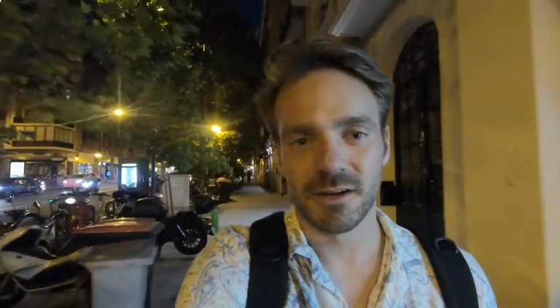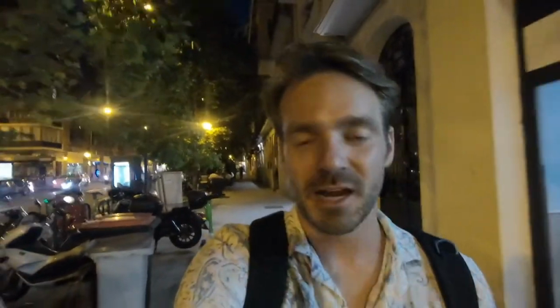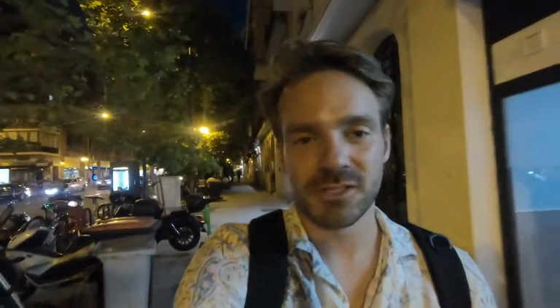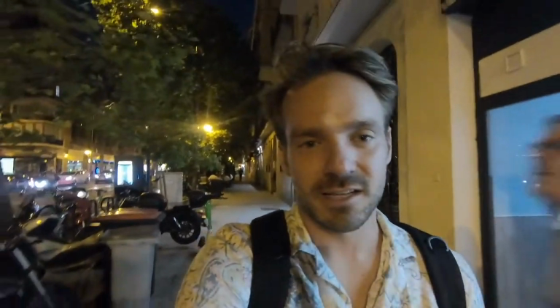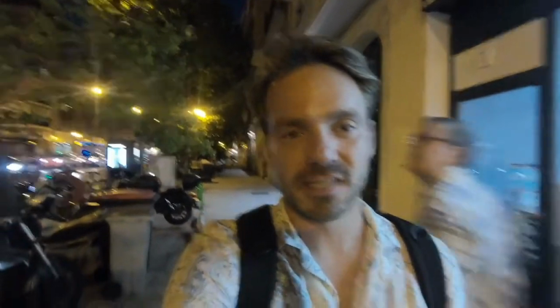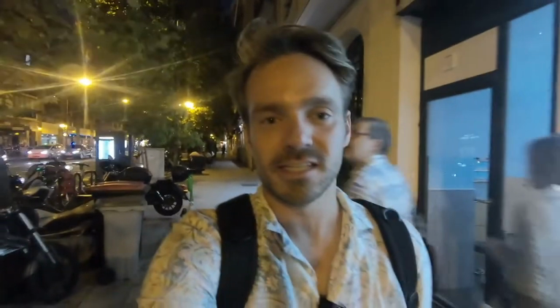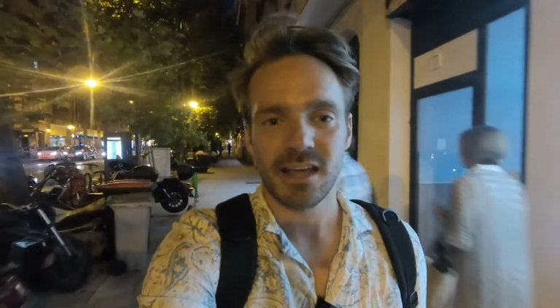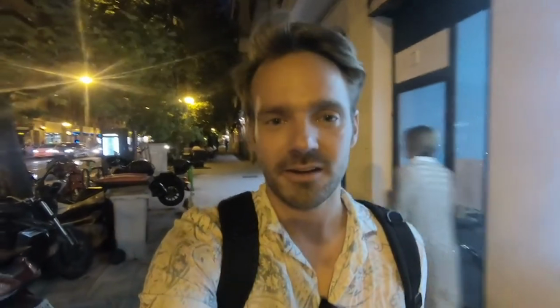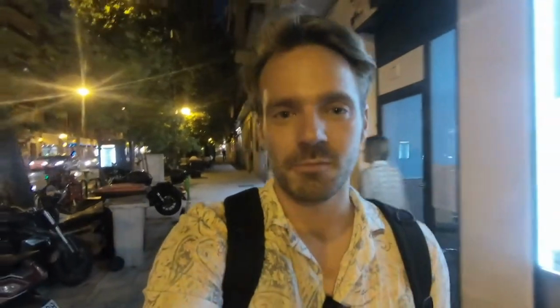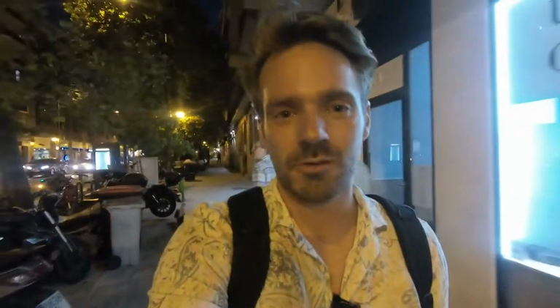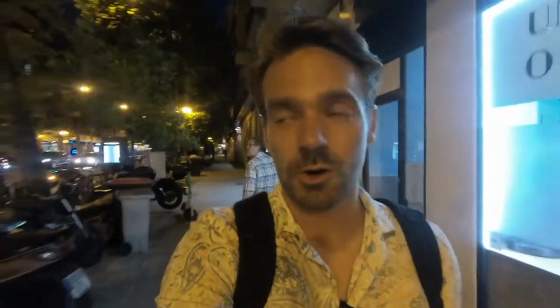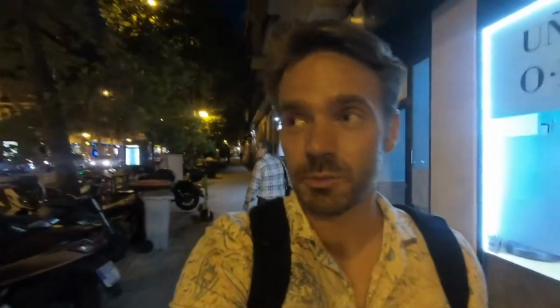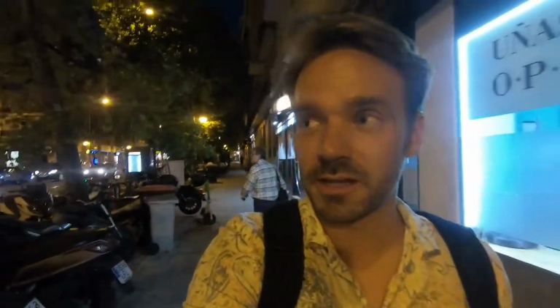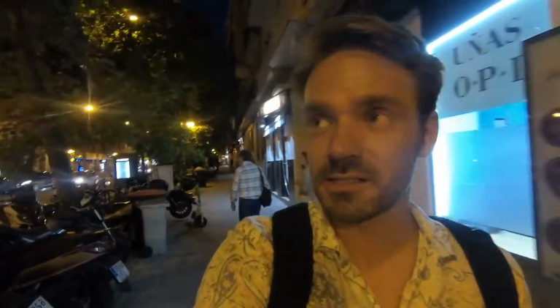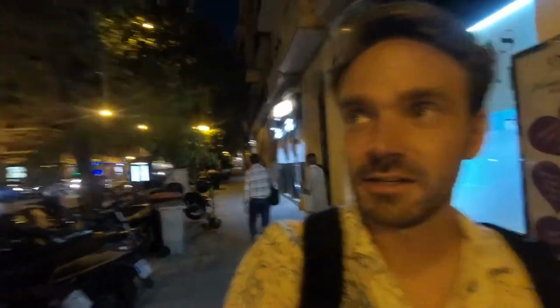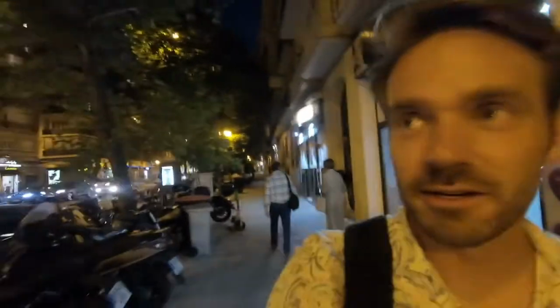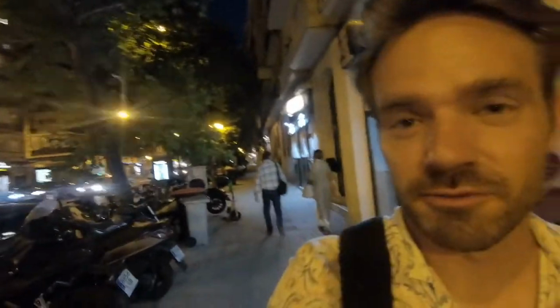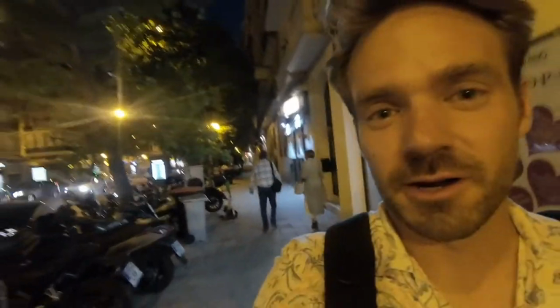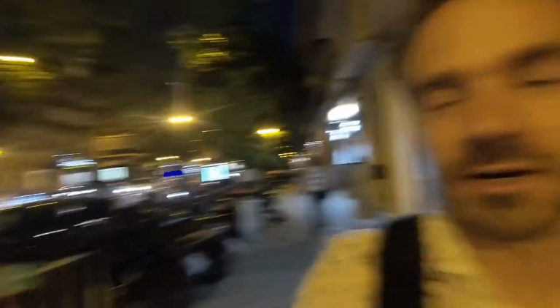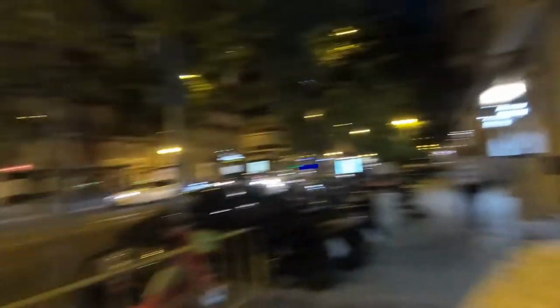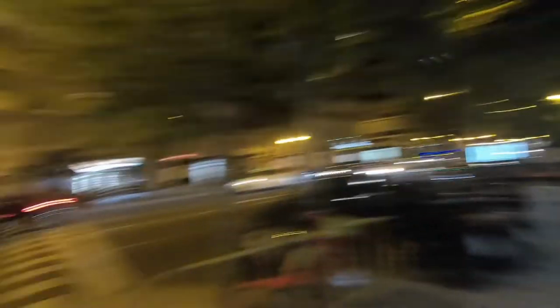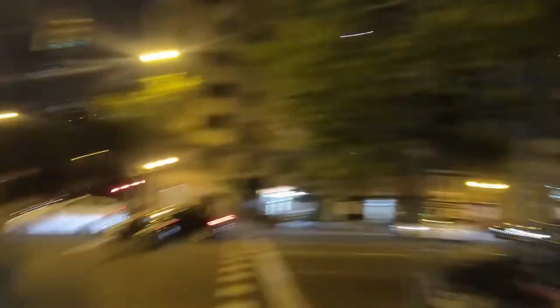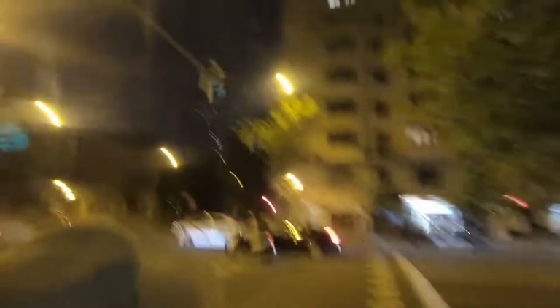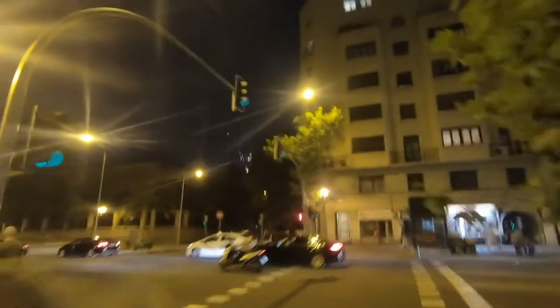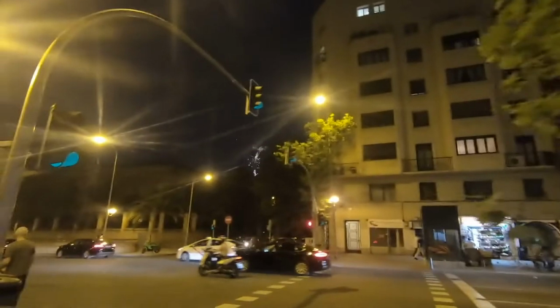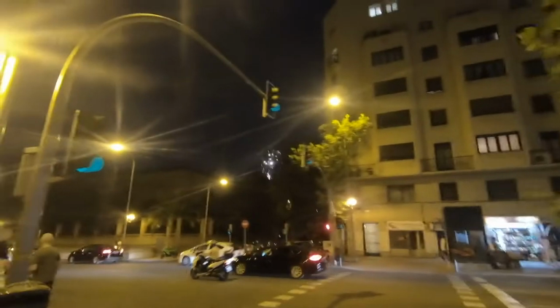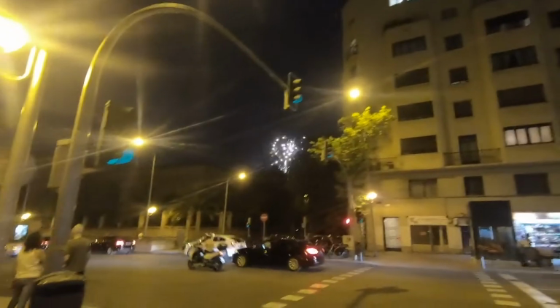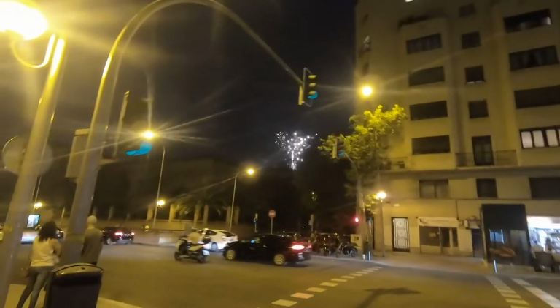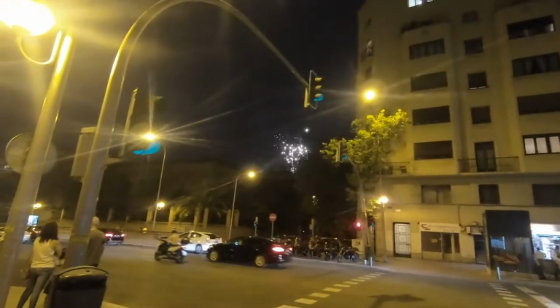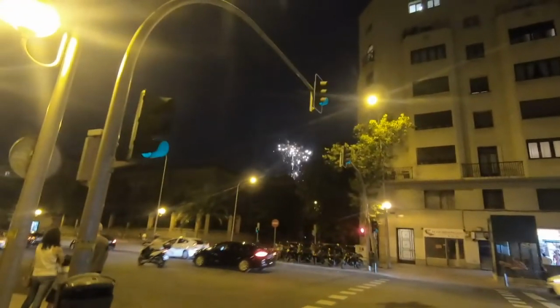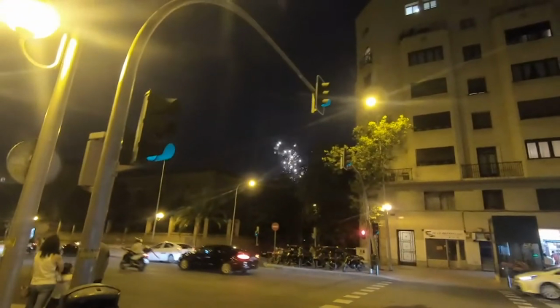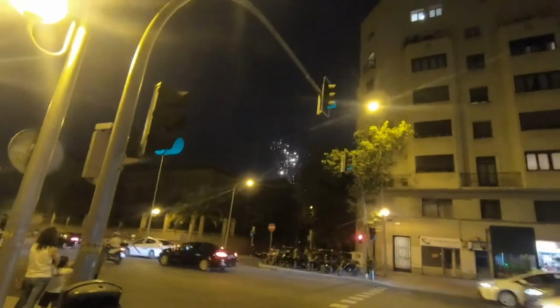A little bit outside of the city center, in more of a local place — here are the fireworks!